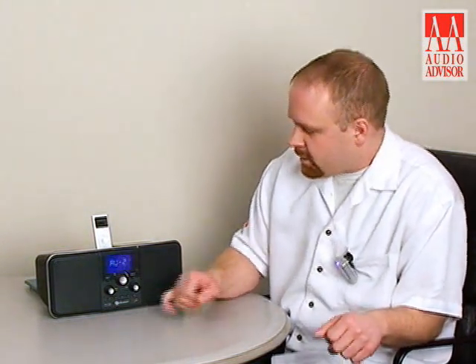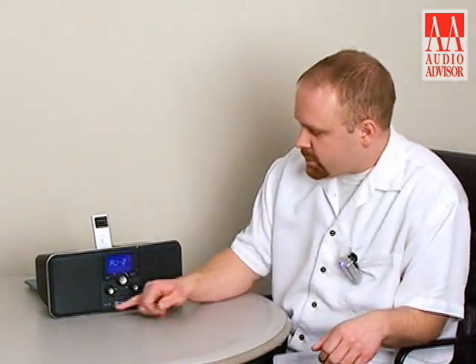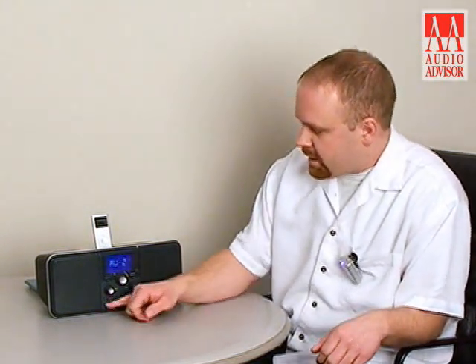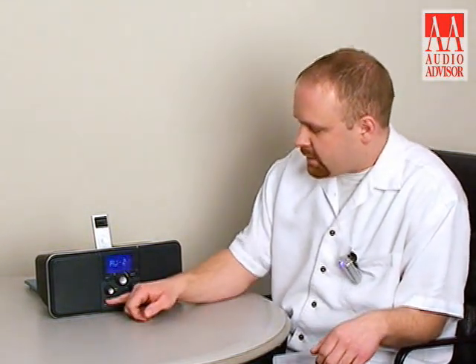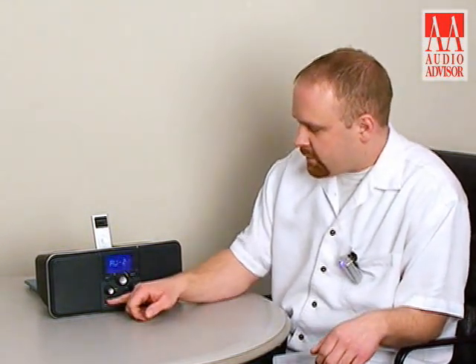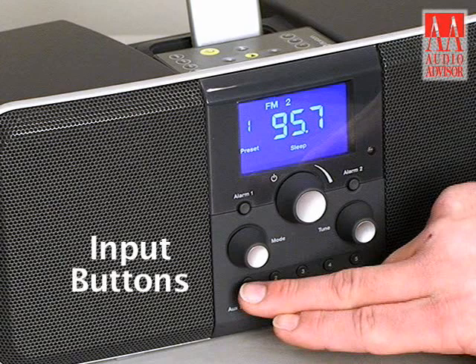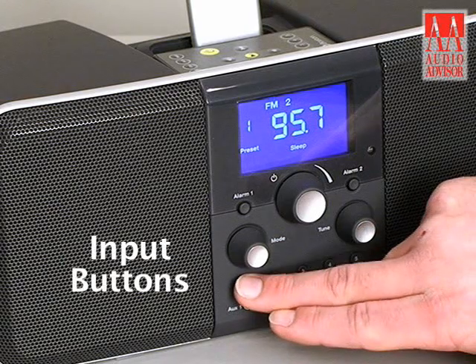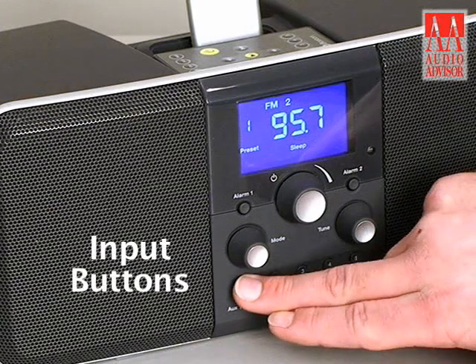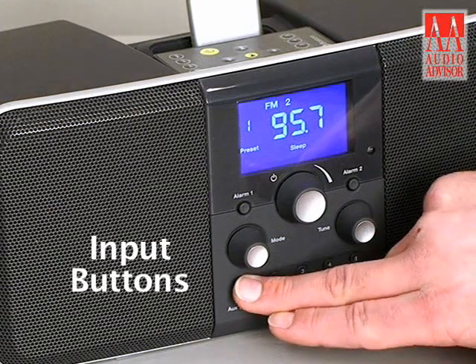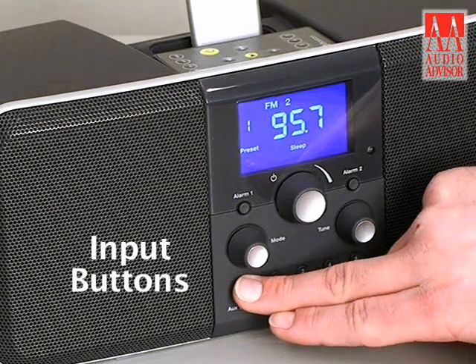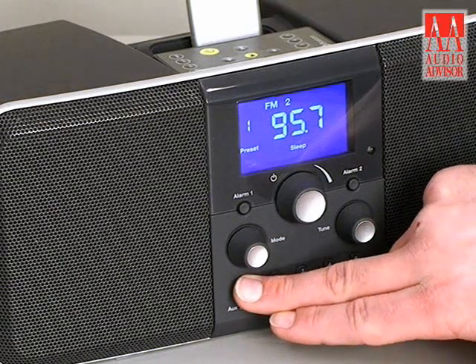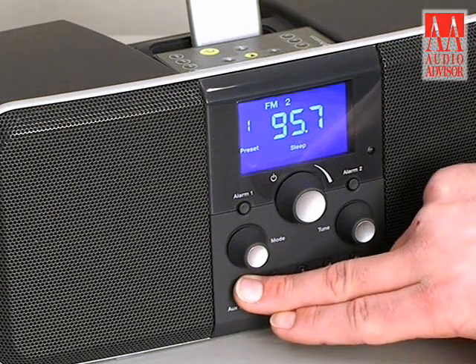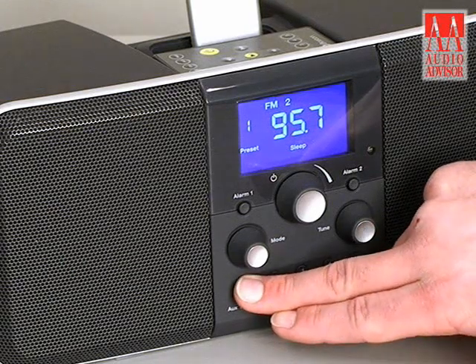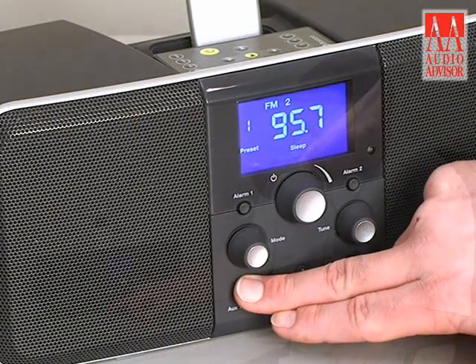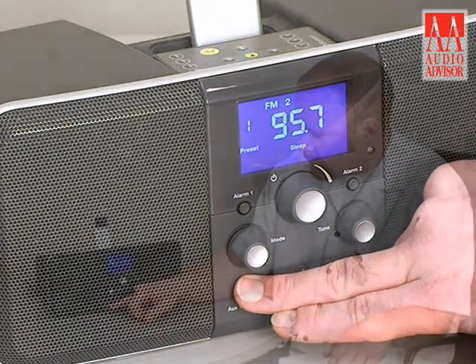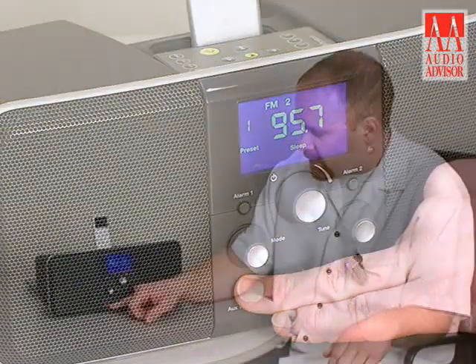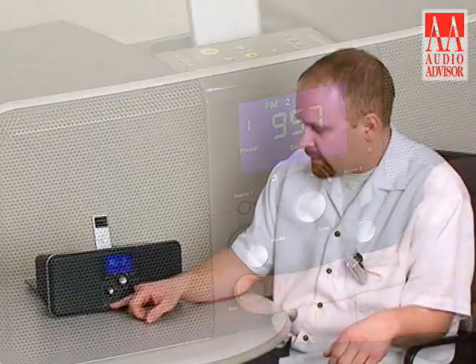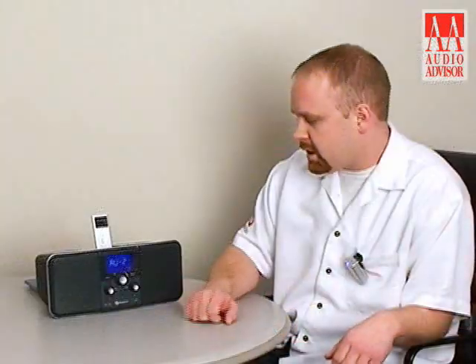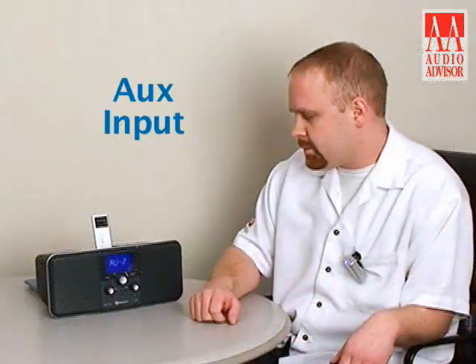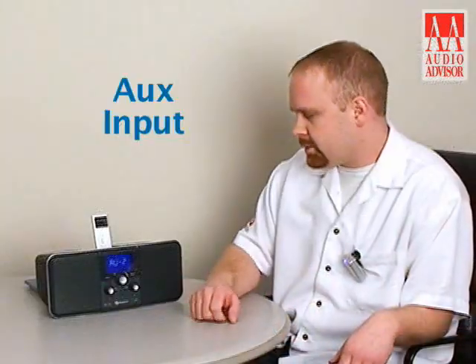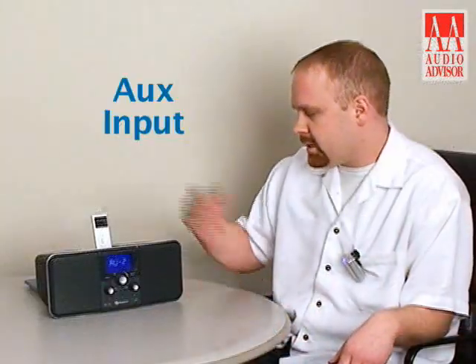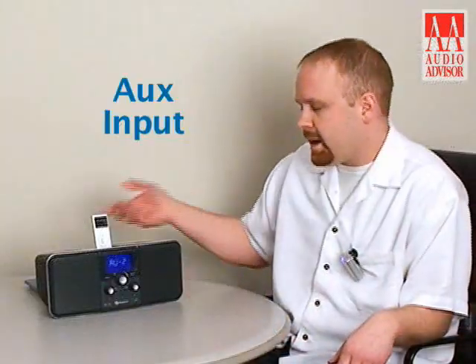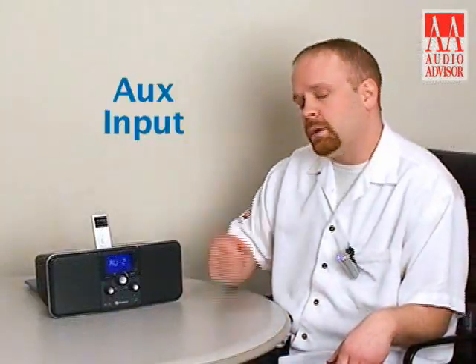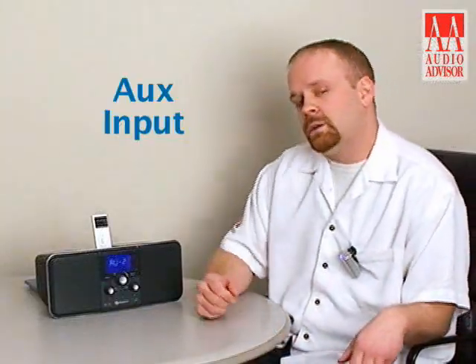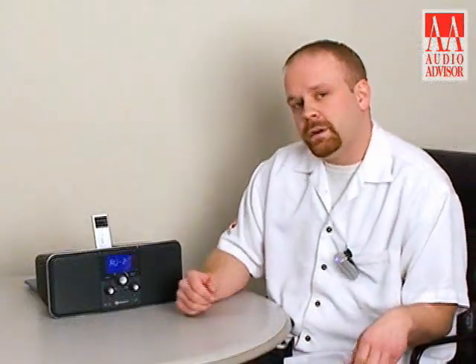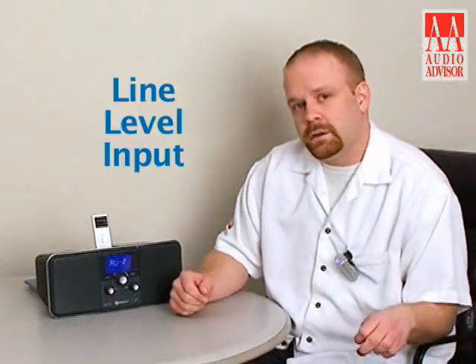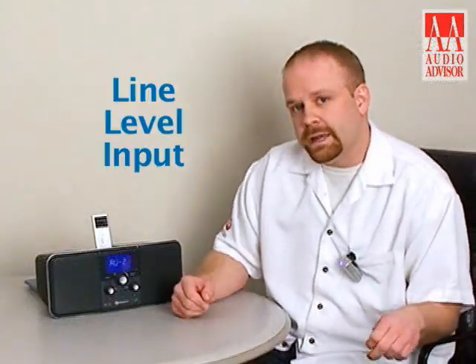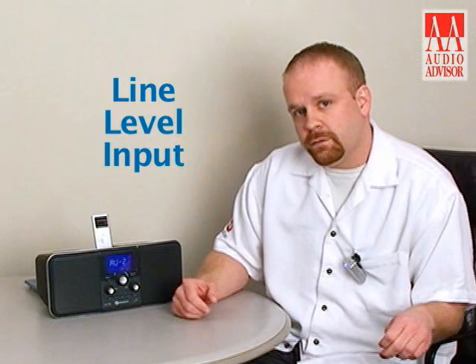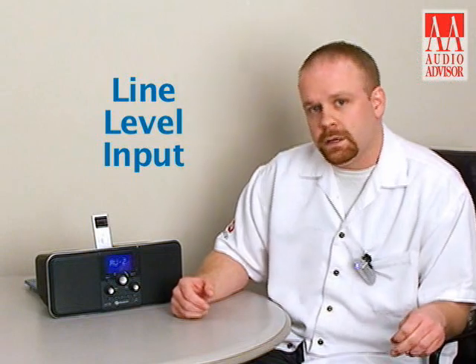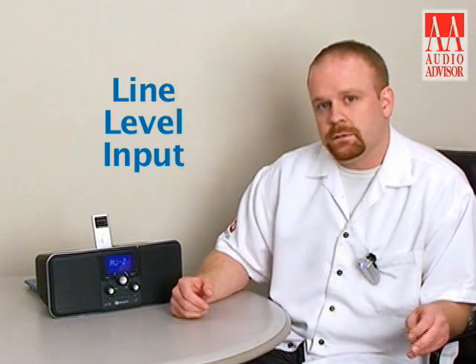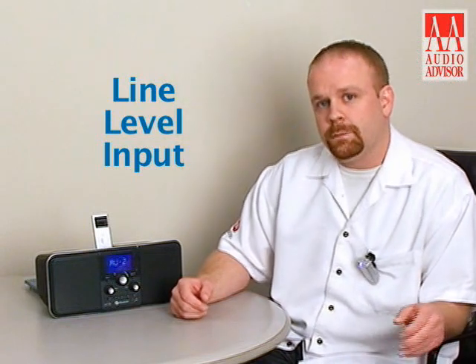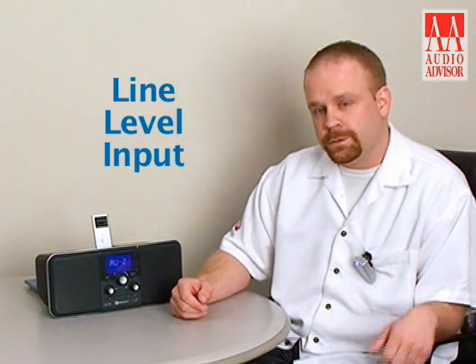We do have a variety of inputs. On the front of the radio we have an aux input and on the back we also have another line level auxiliary input.